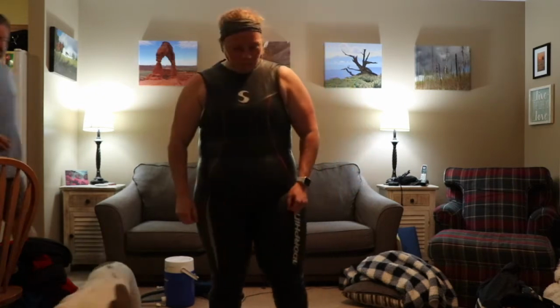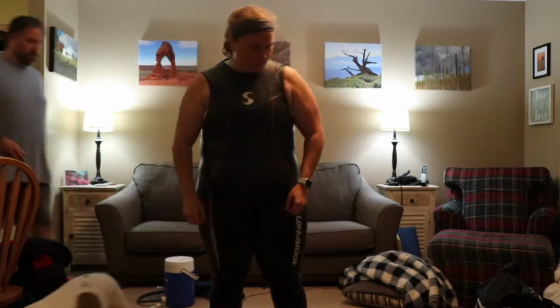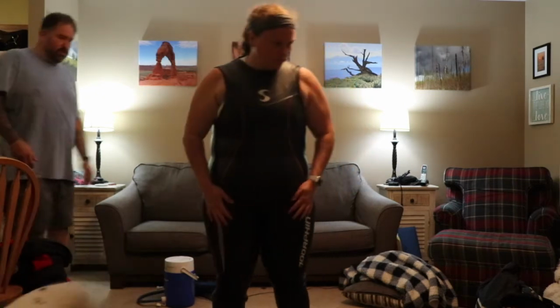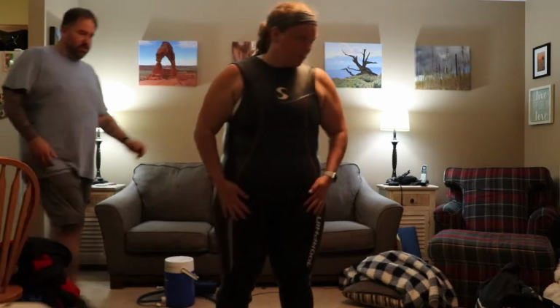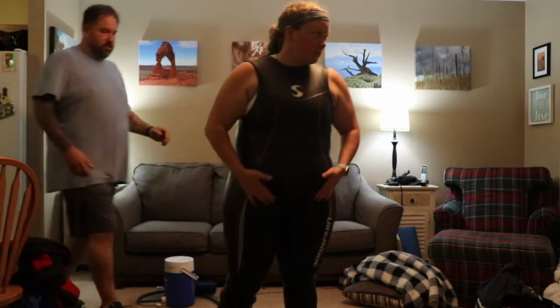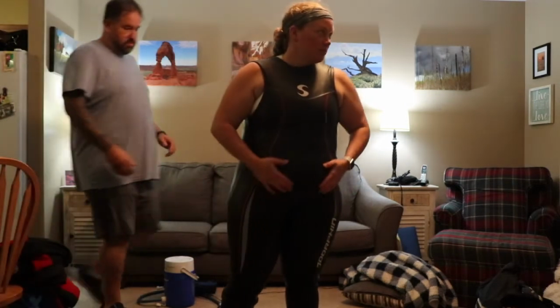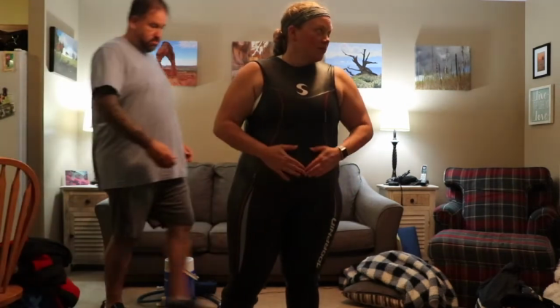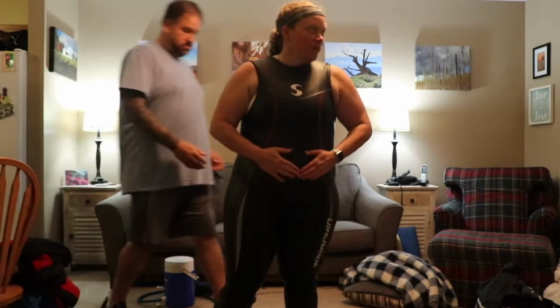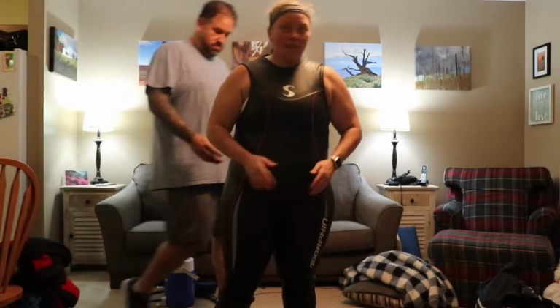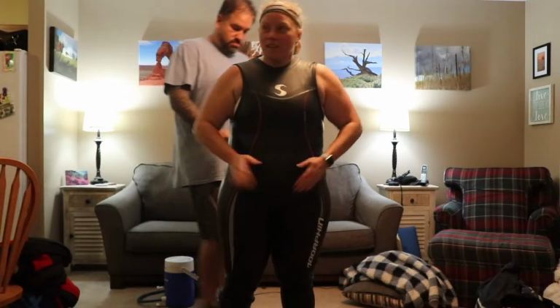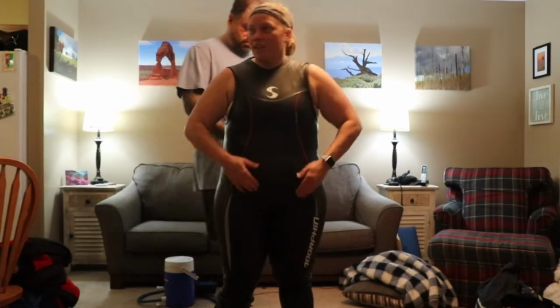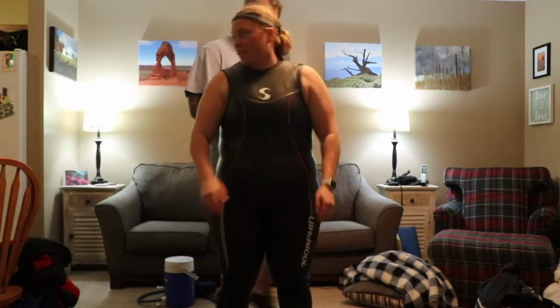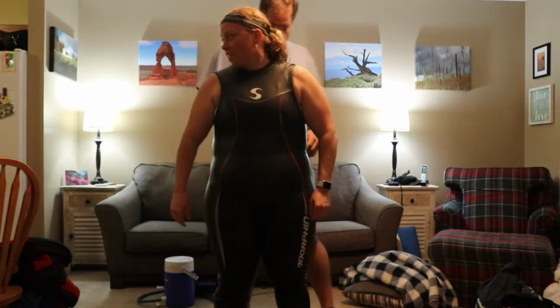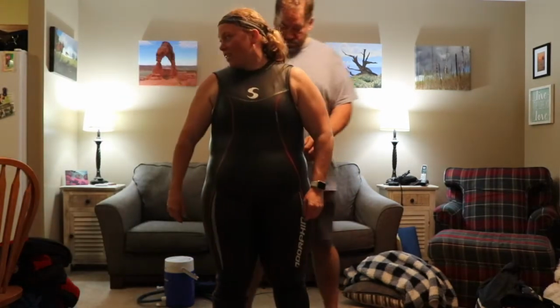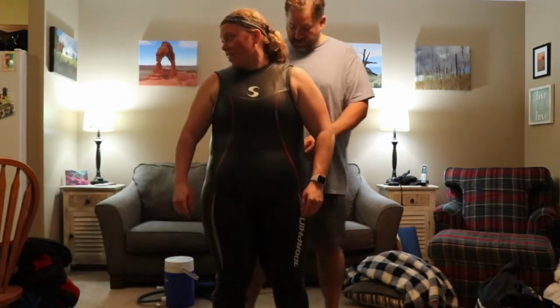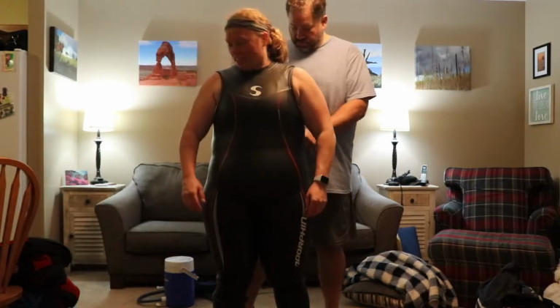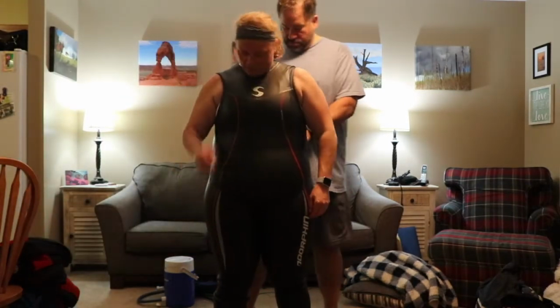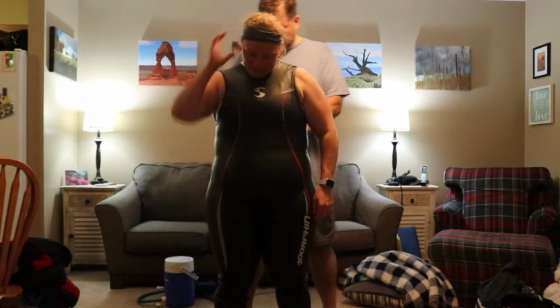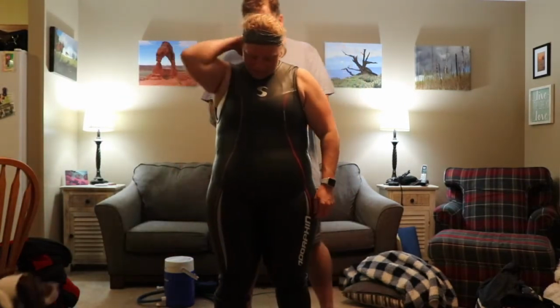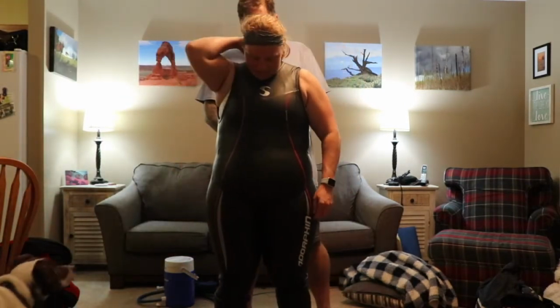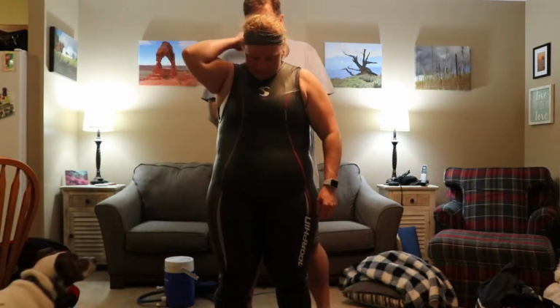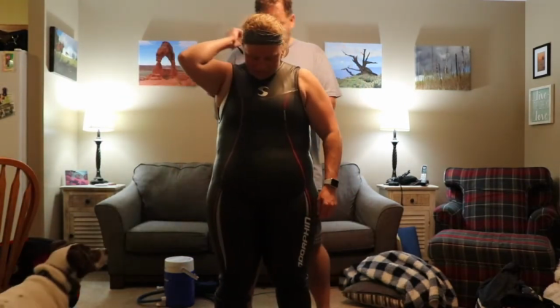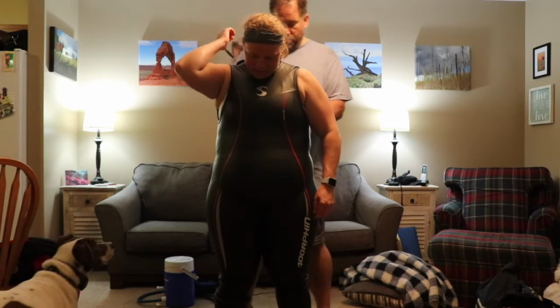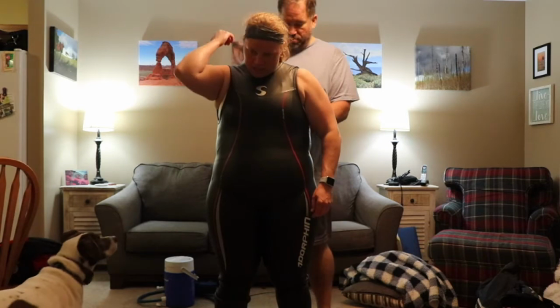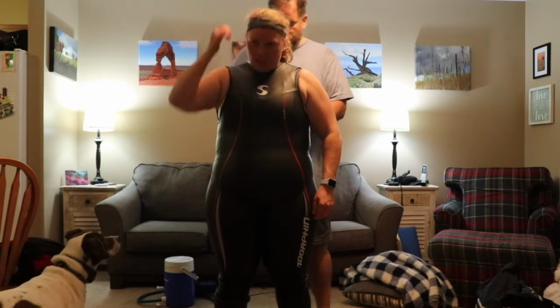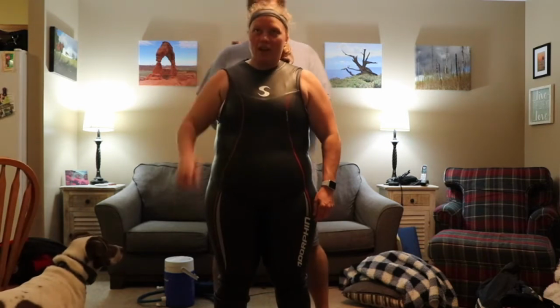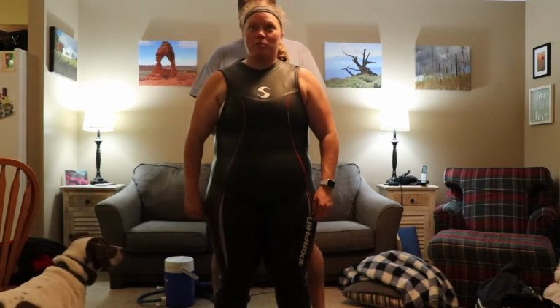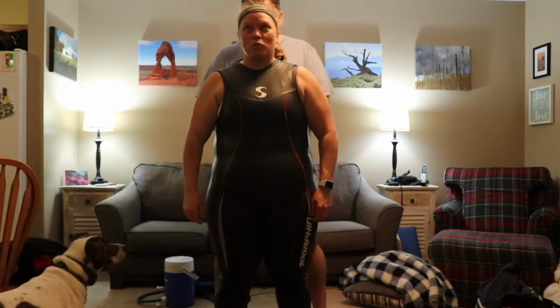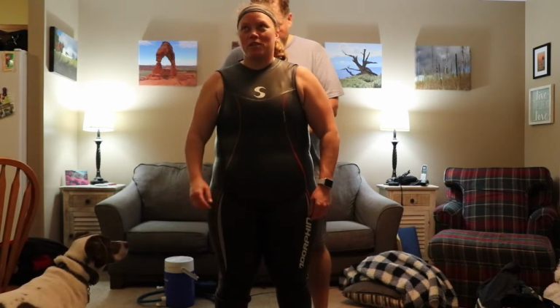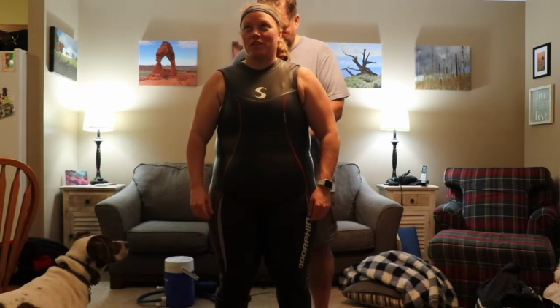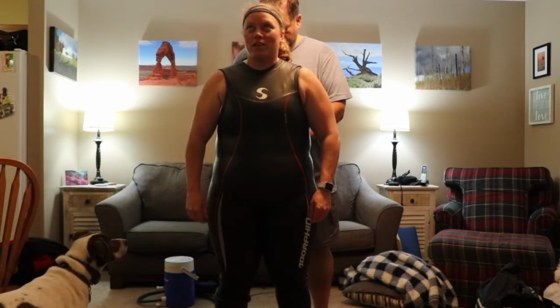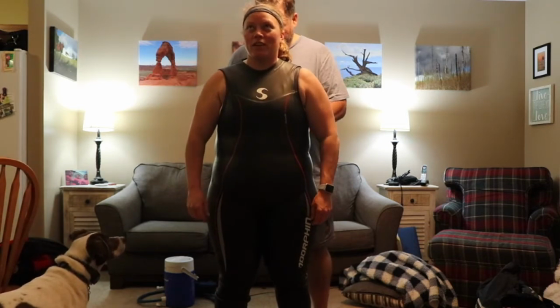You look good. I am so excited right now.